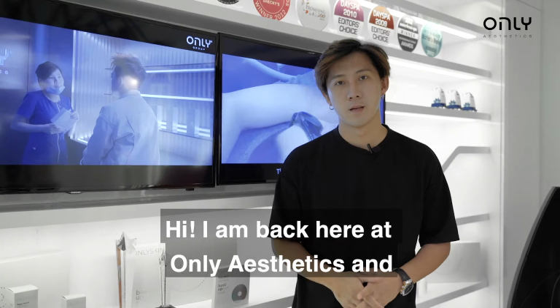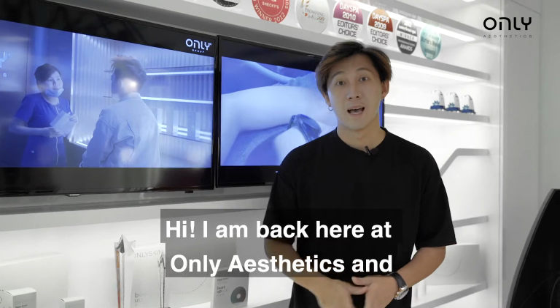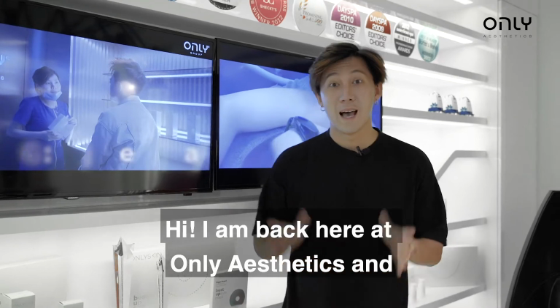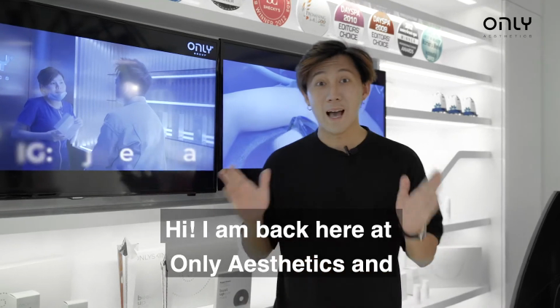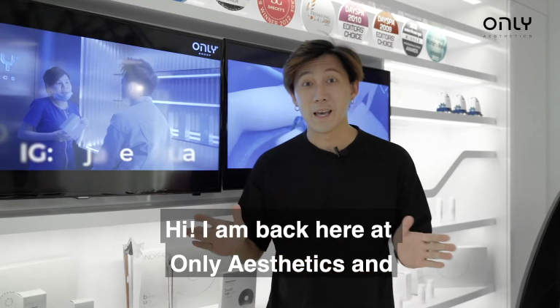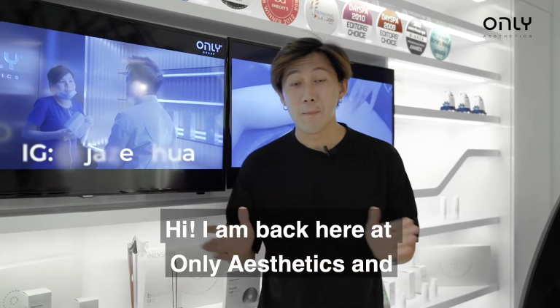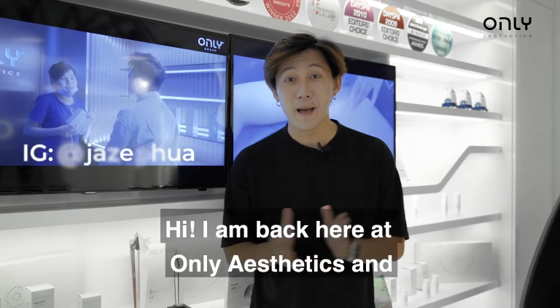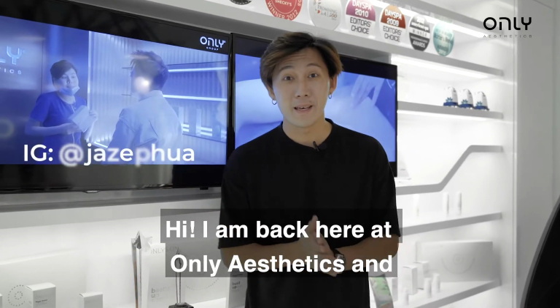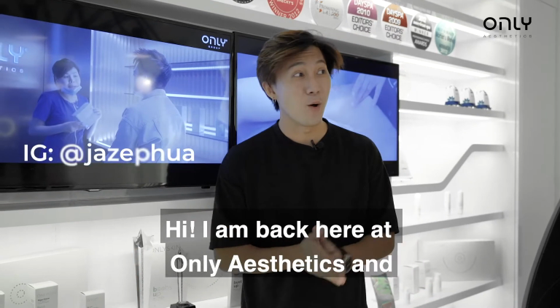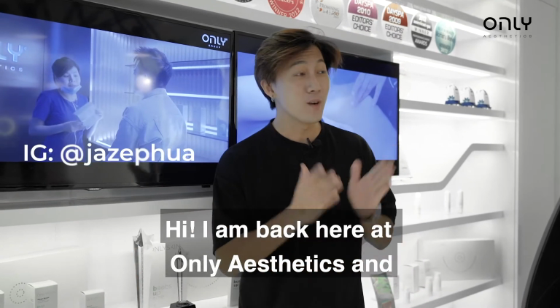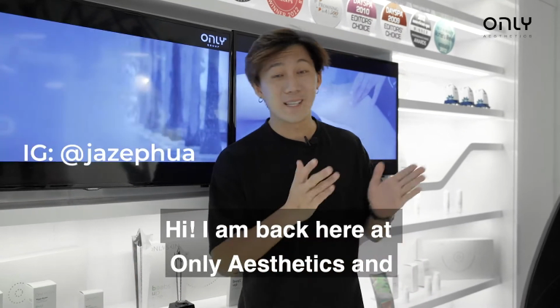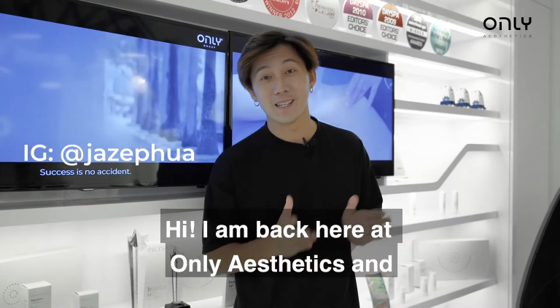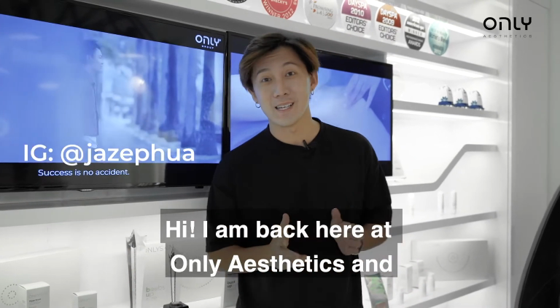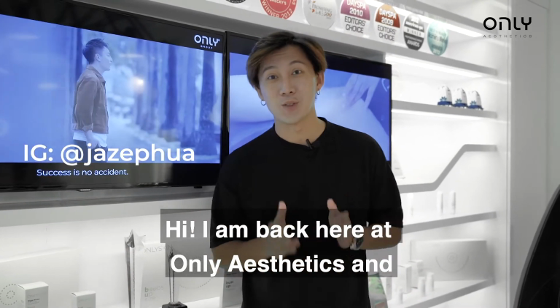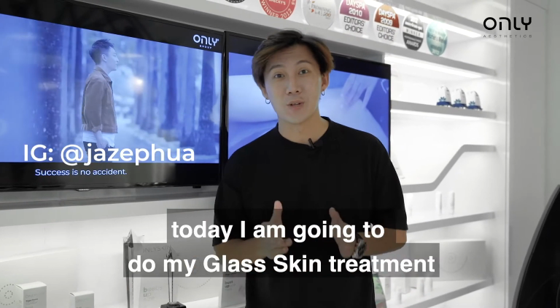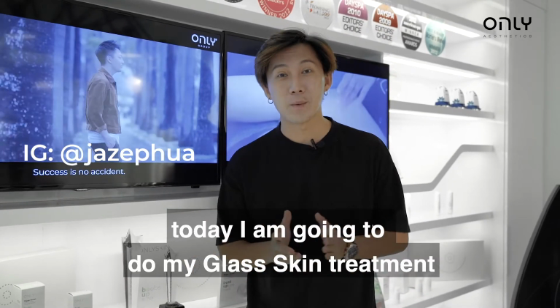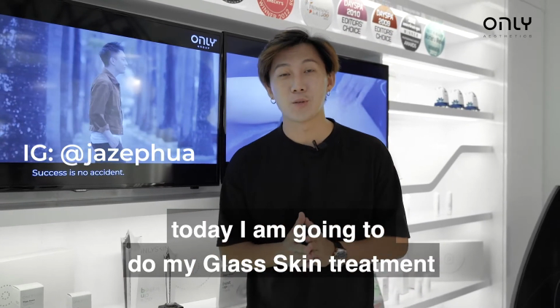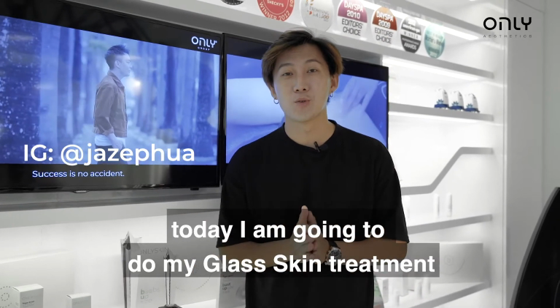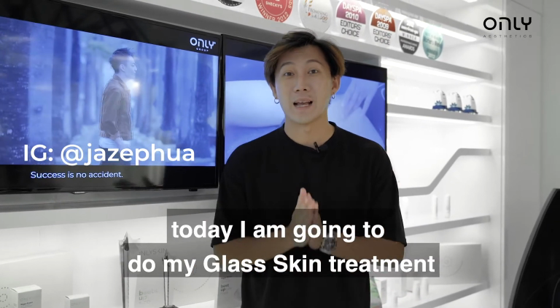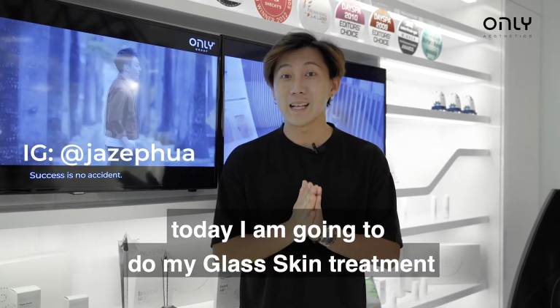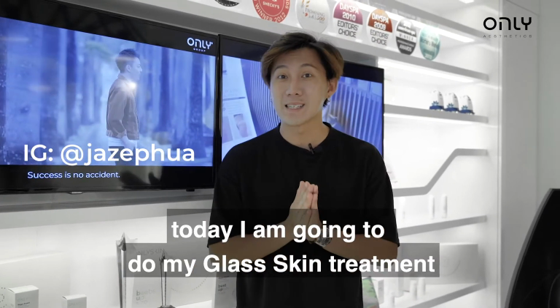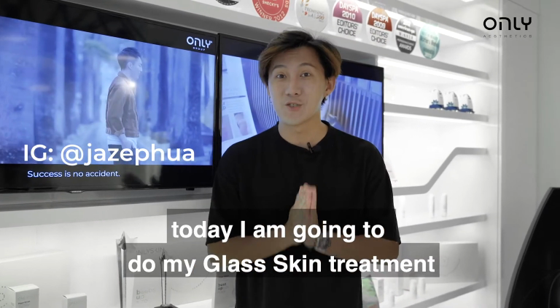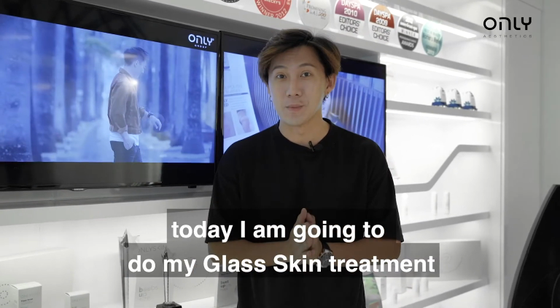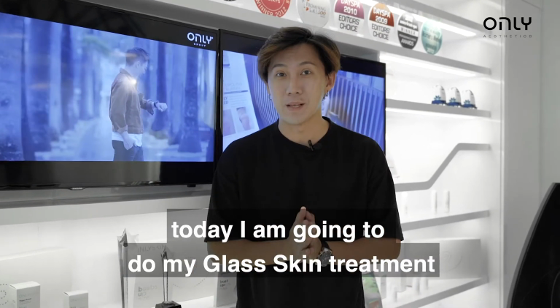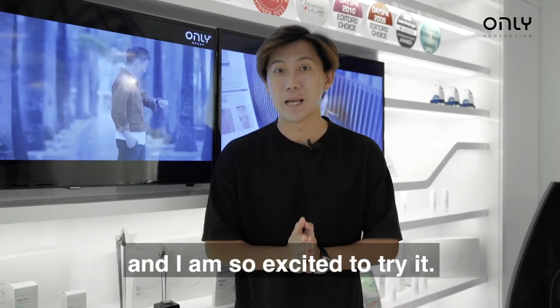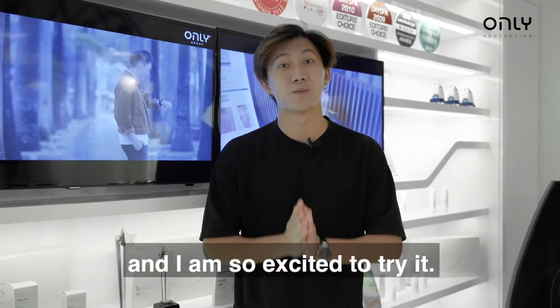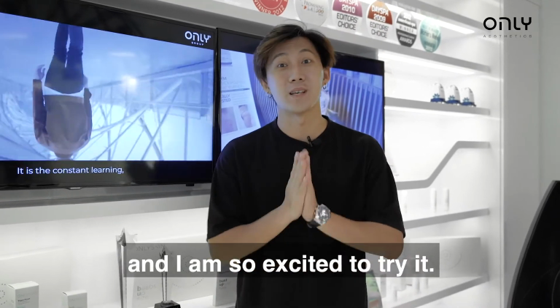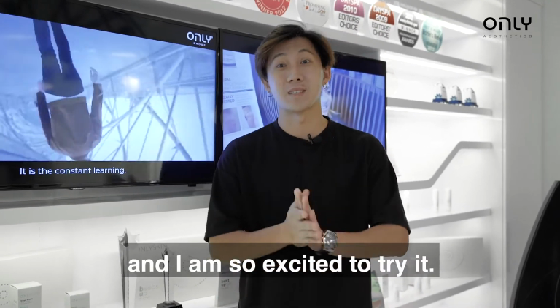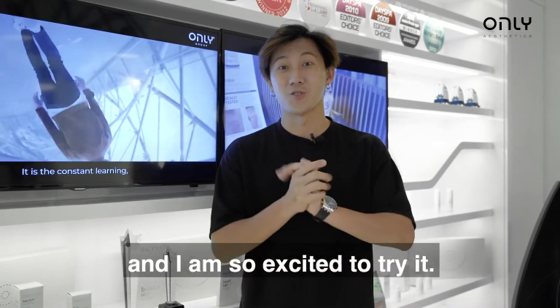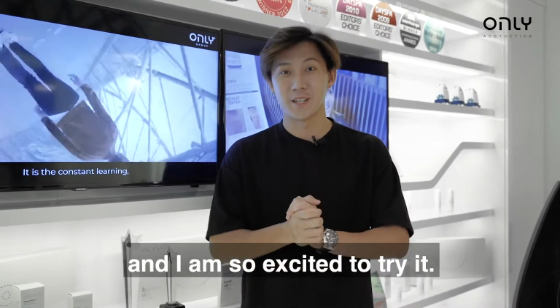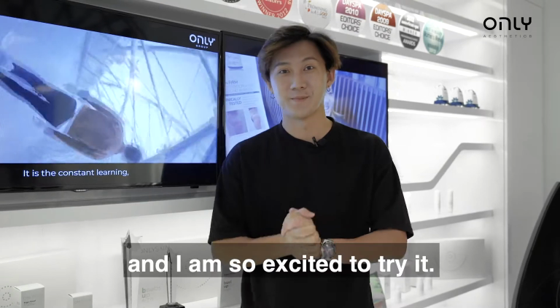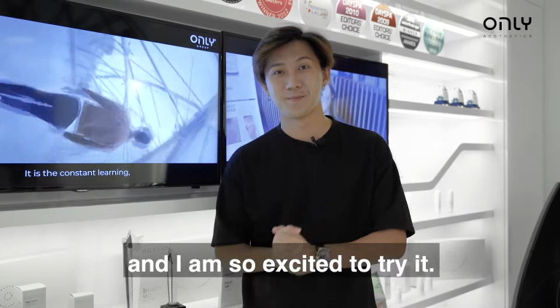Hi, I'm back here at Only Aesthetic and today I'm going to do my glass skin treatment and I'm so excited to try it.